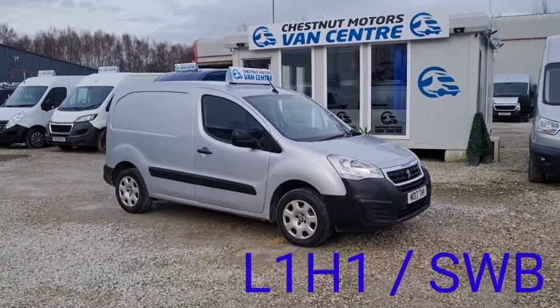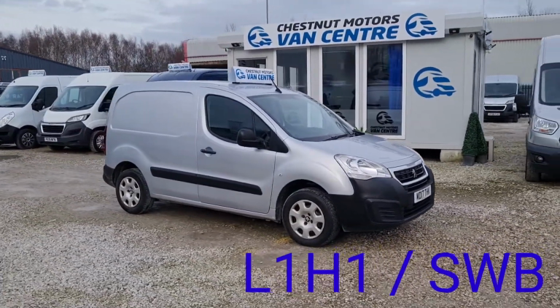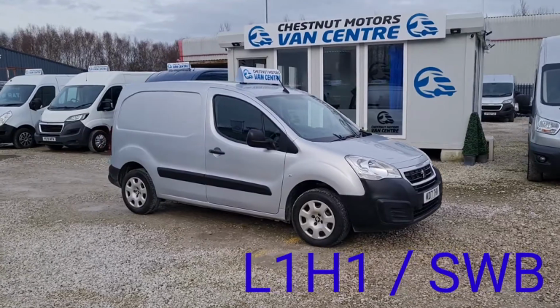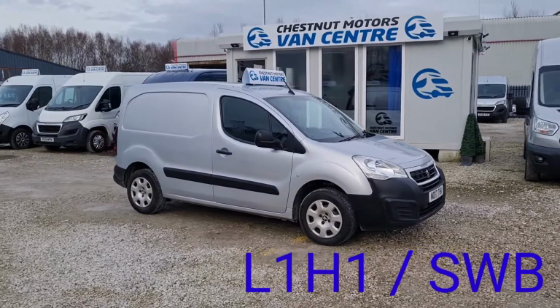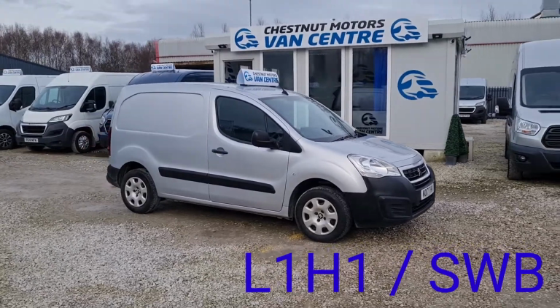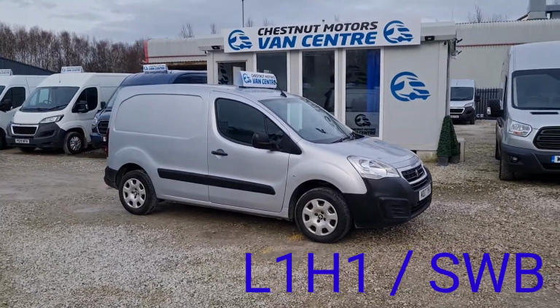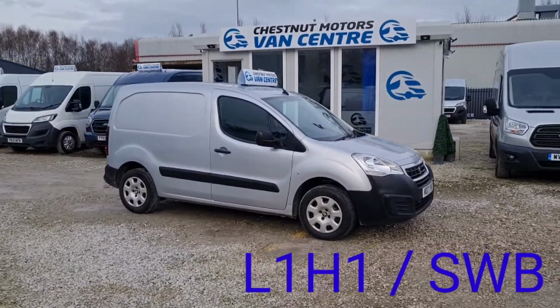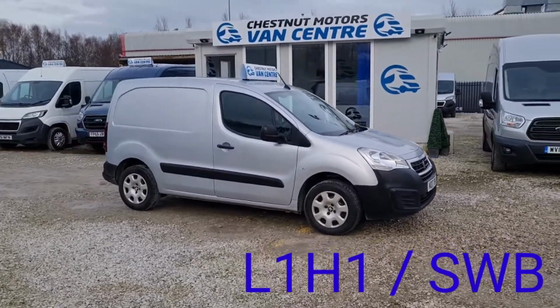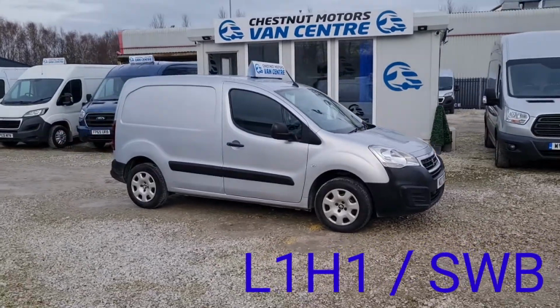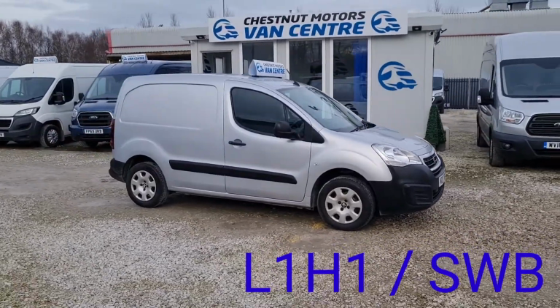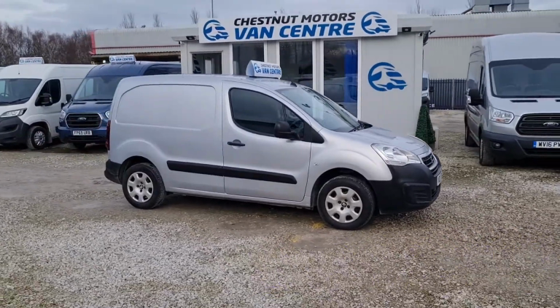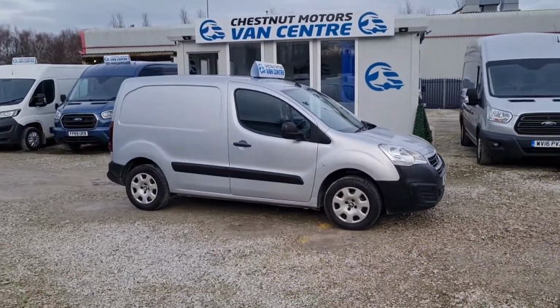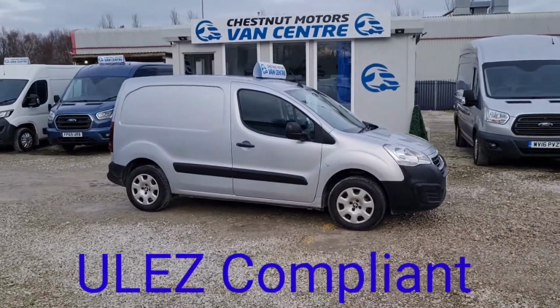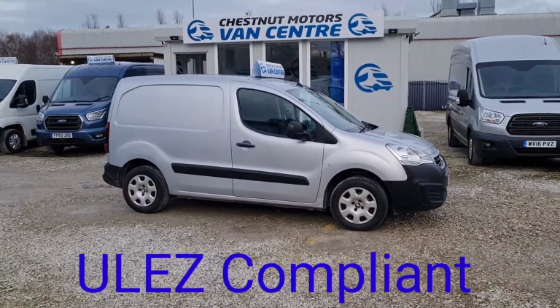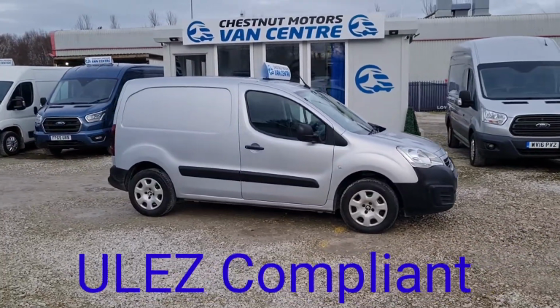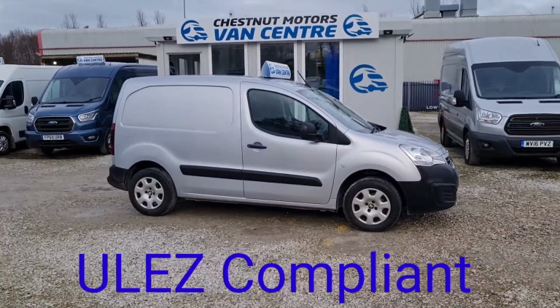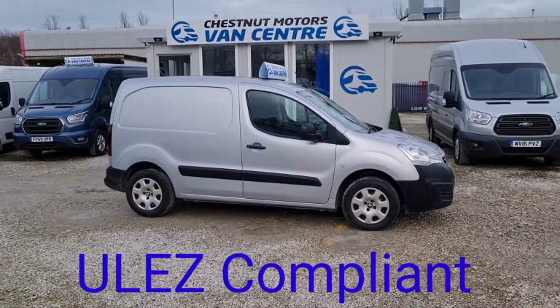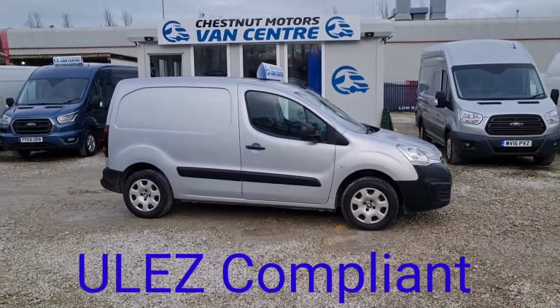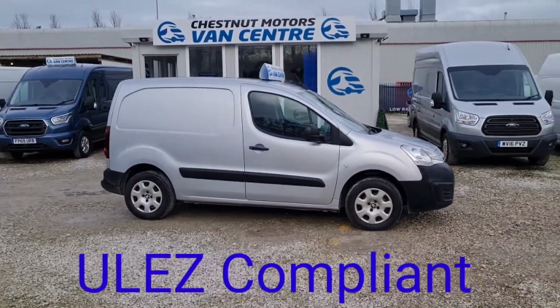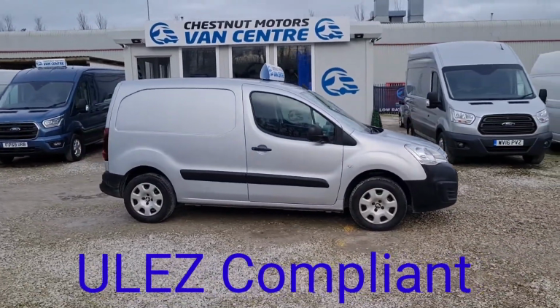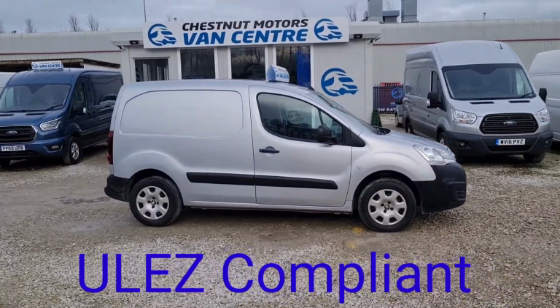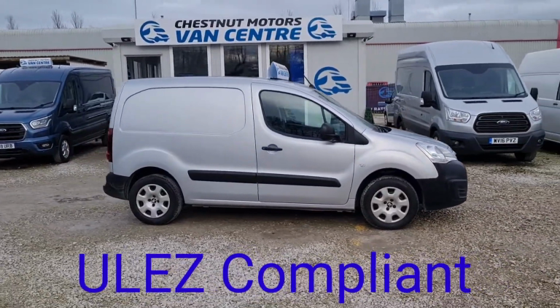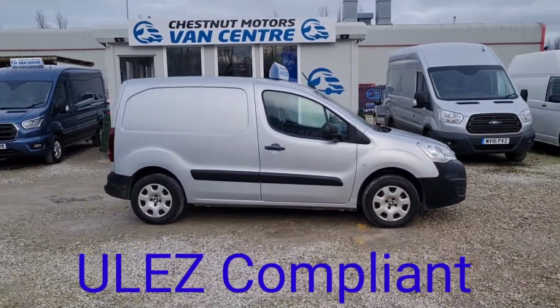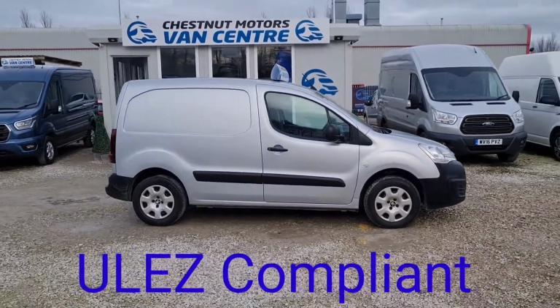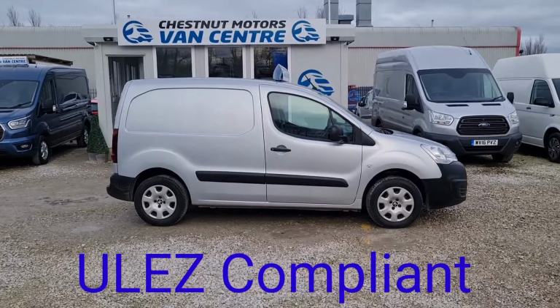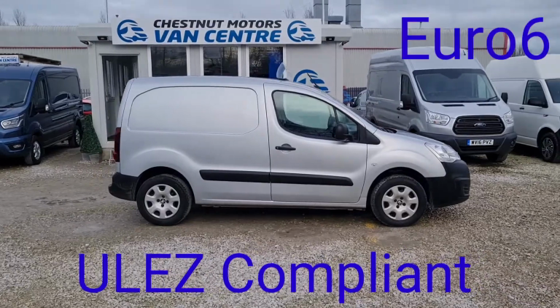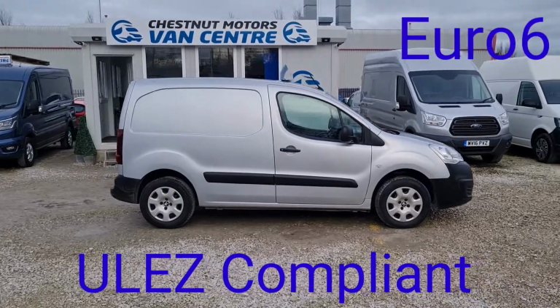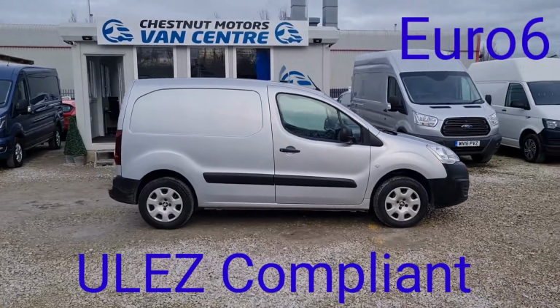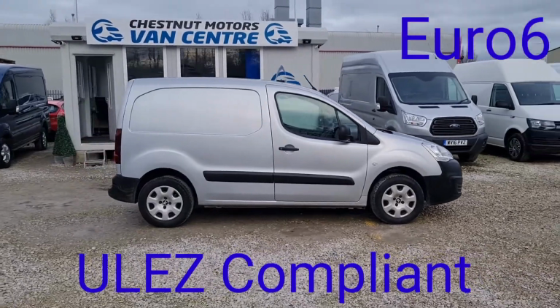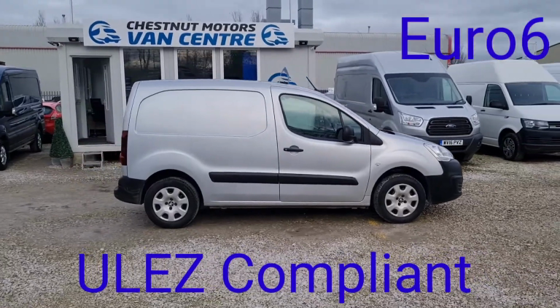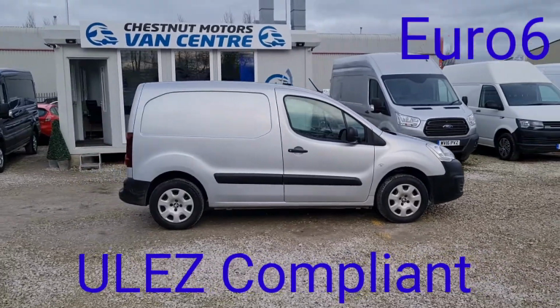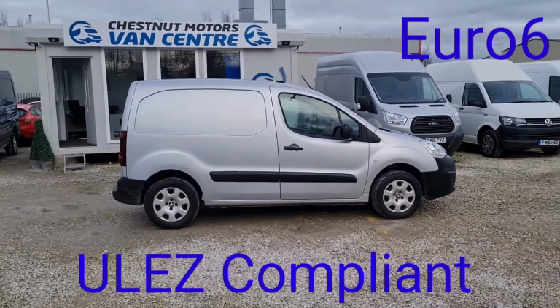L1 H1, short wheelbase, low roof. Ultra low emissions and ULEZ compliant, Euro 6 clean air vehicle.